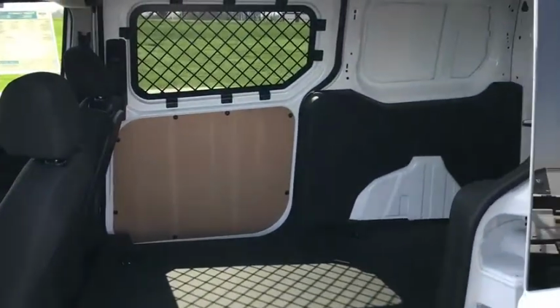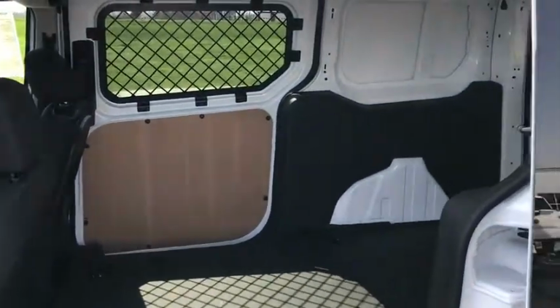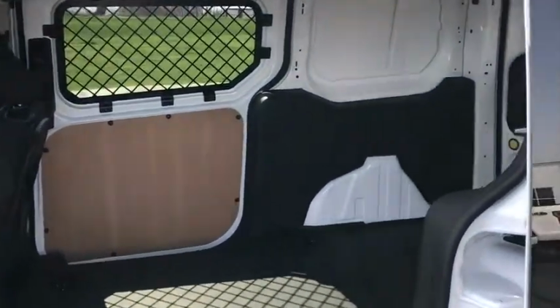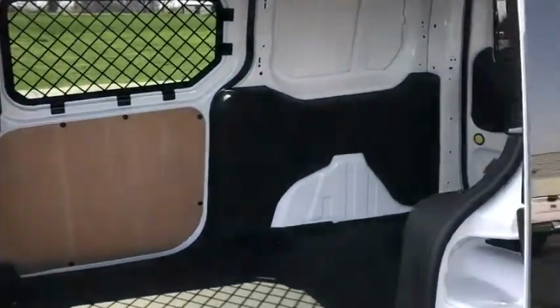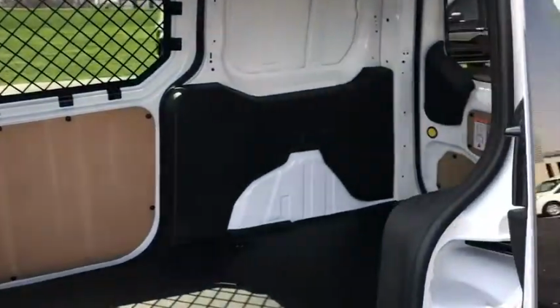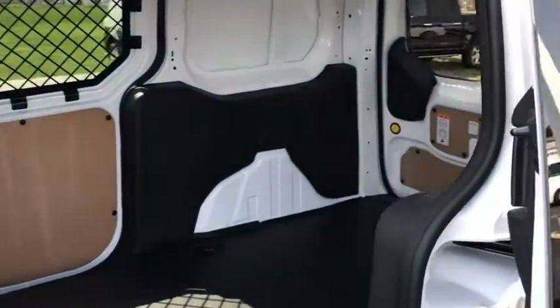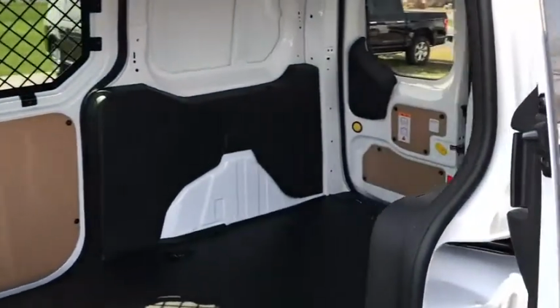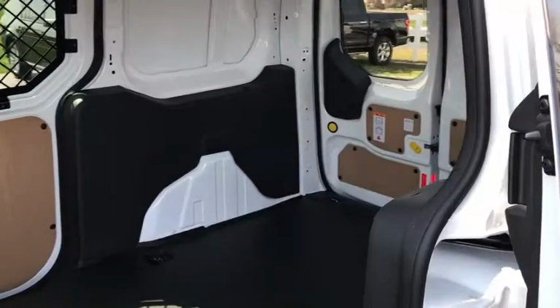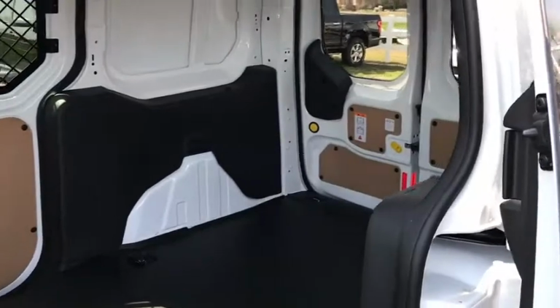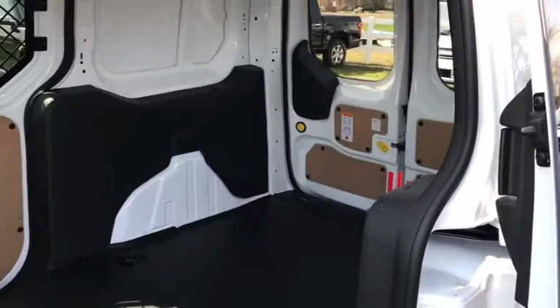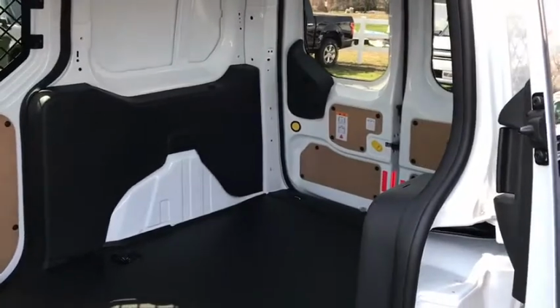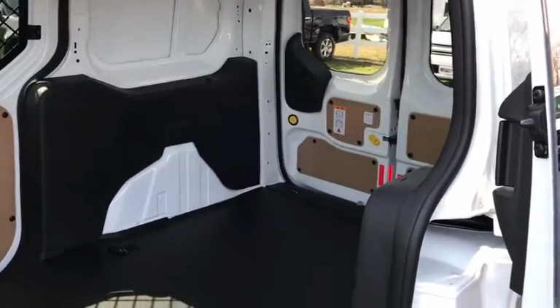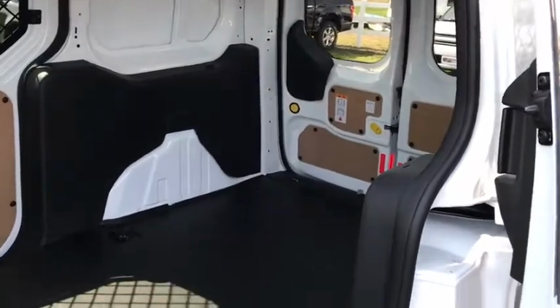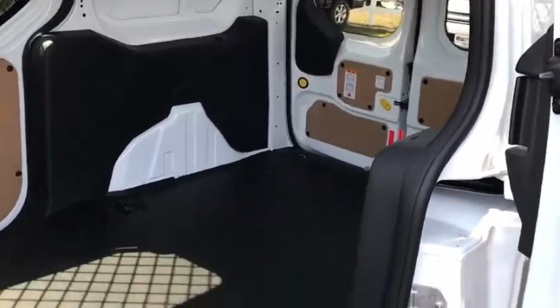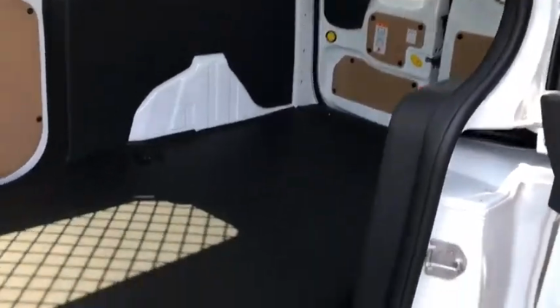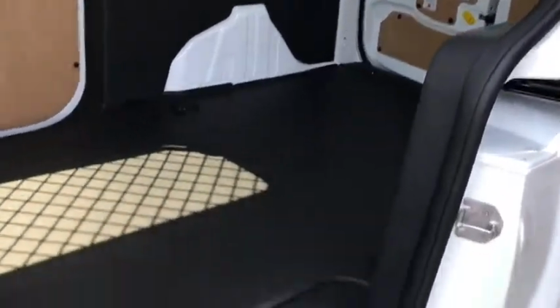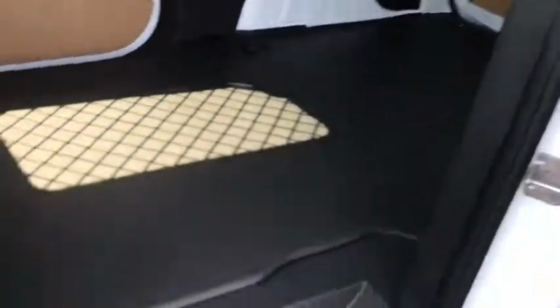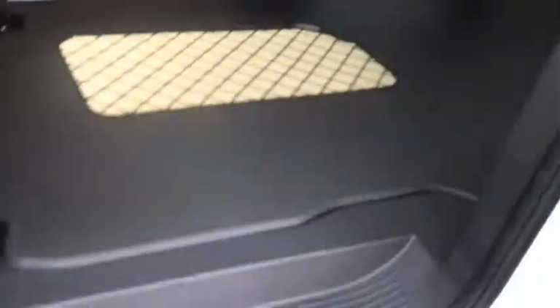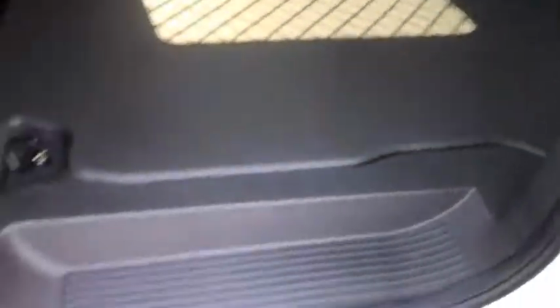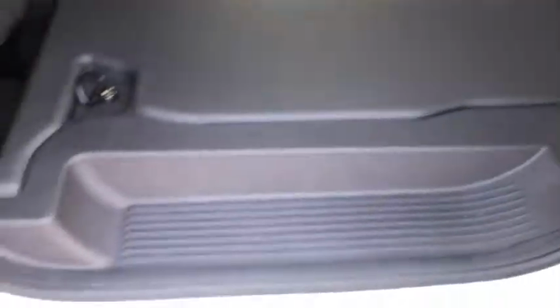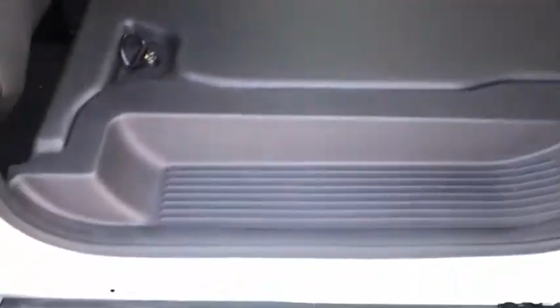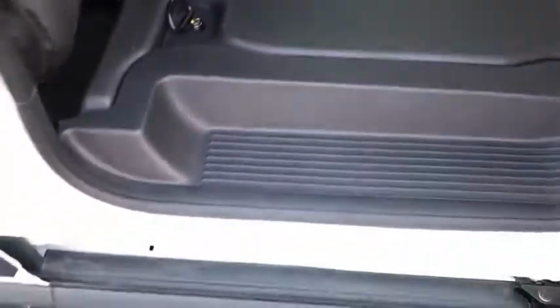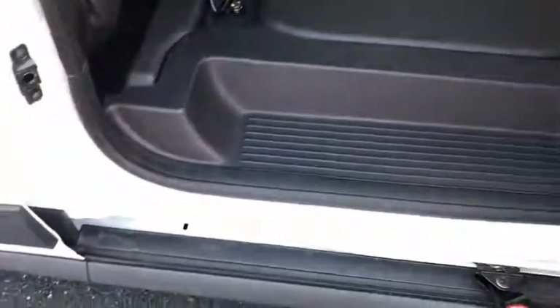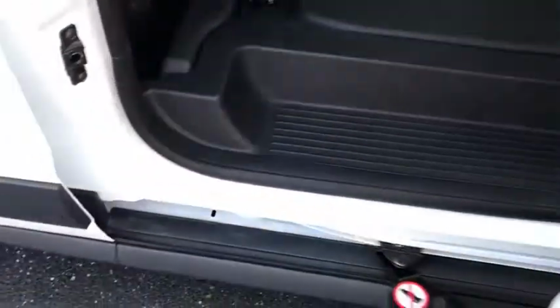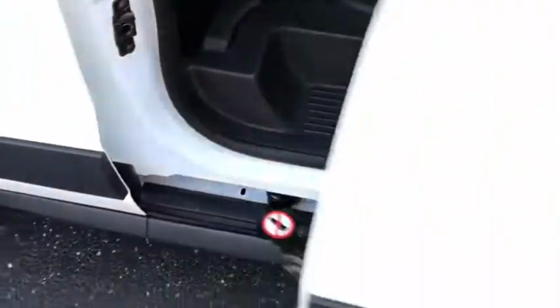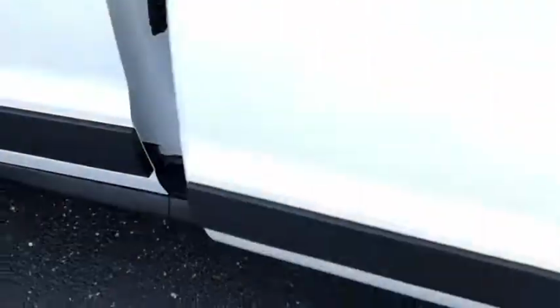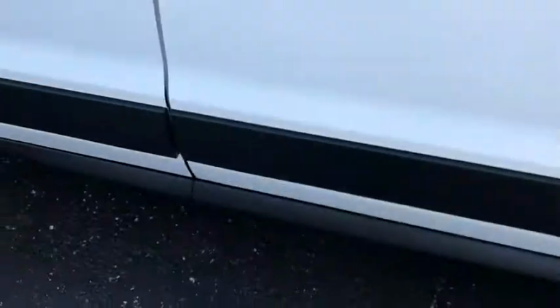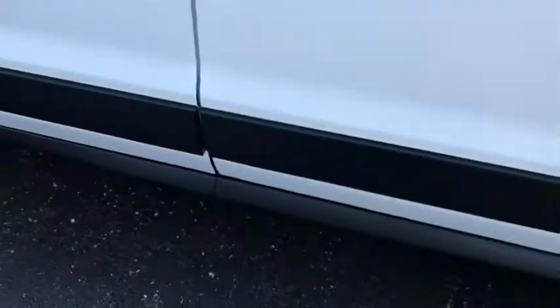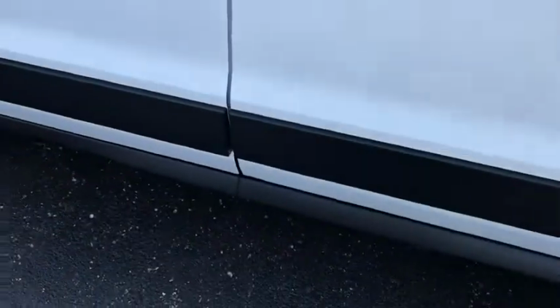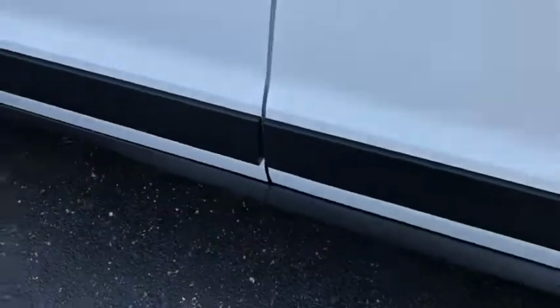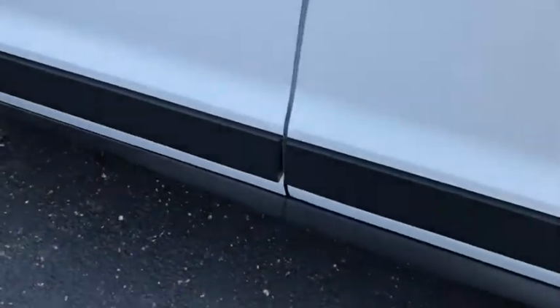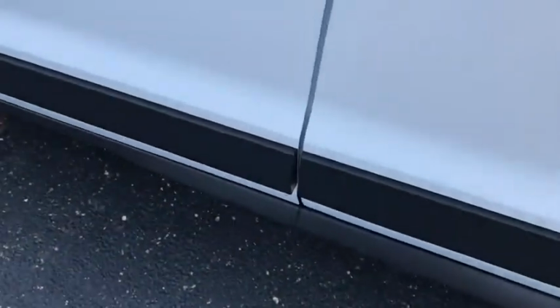The 2018 Ford Transit Connect — a great ride.